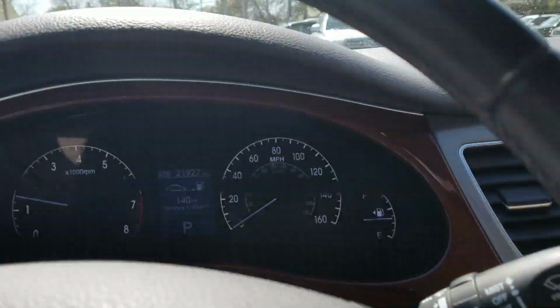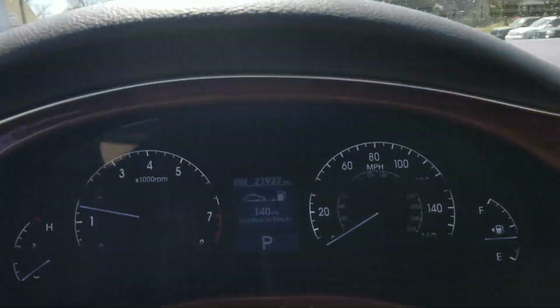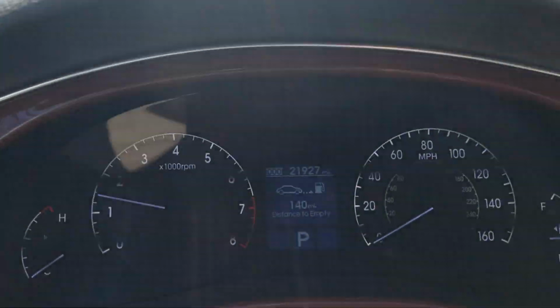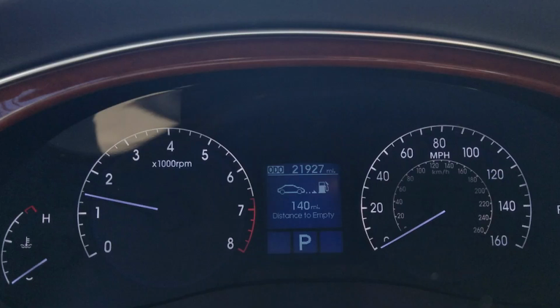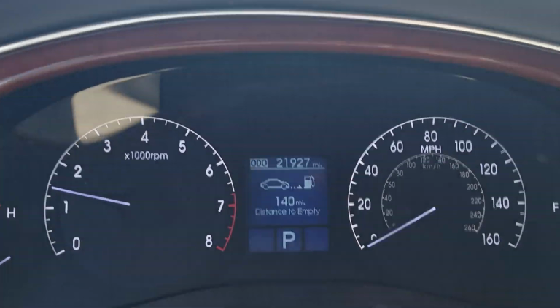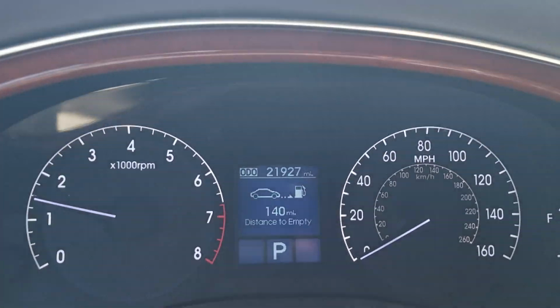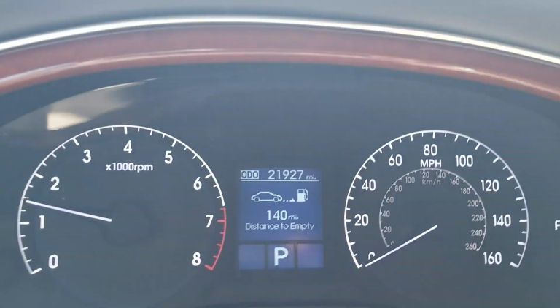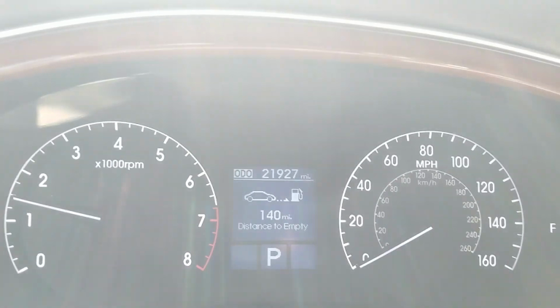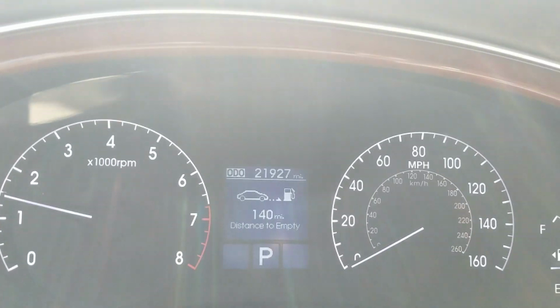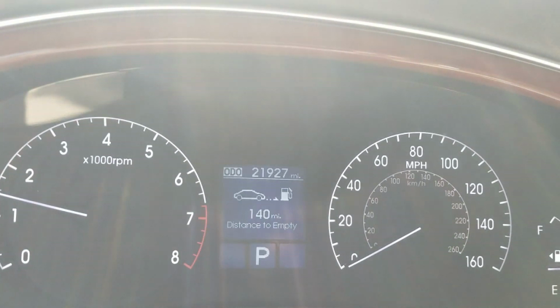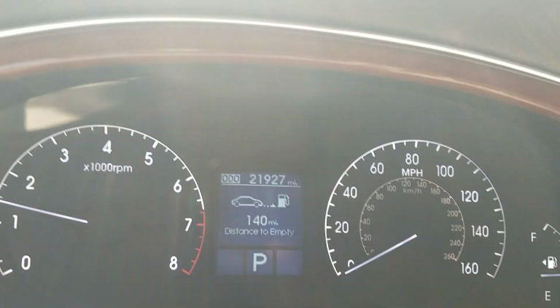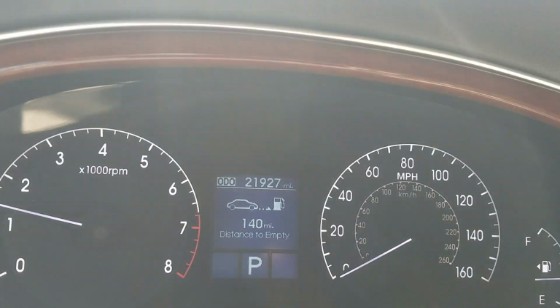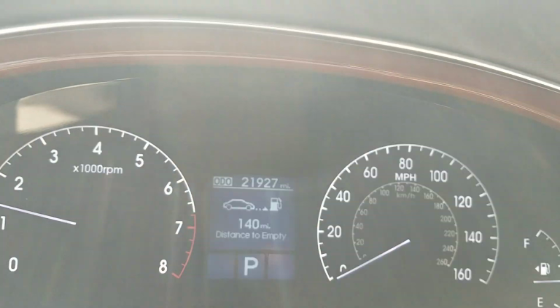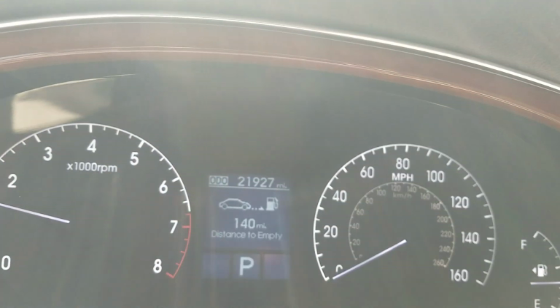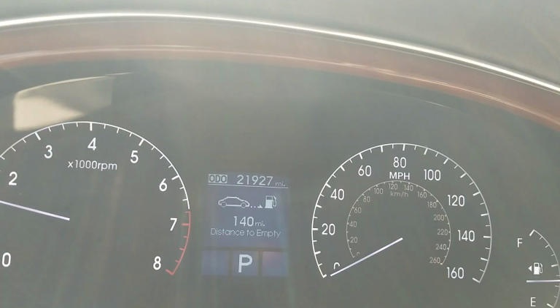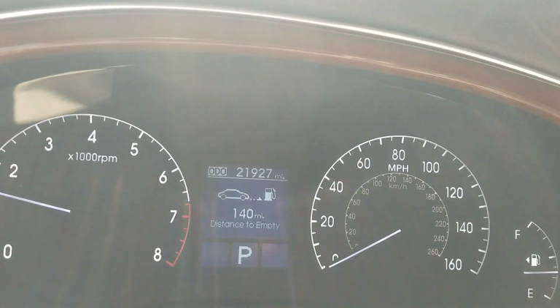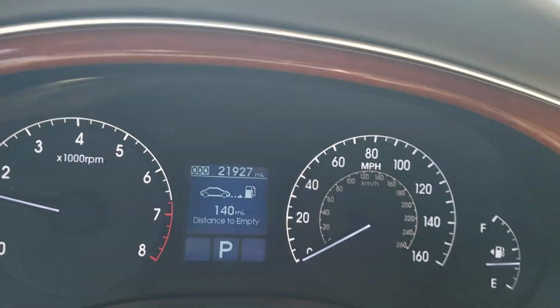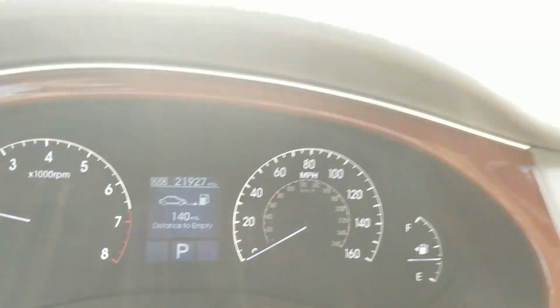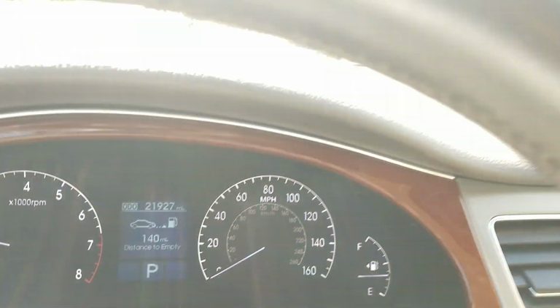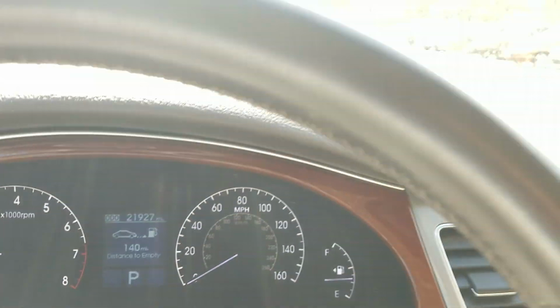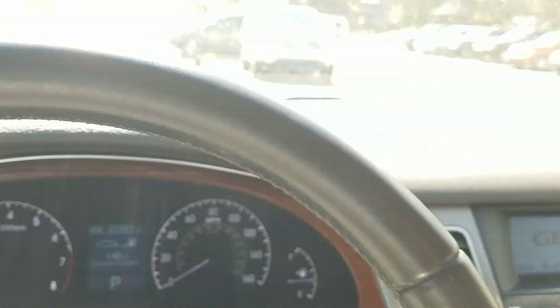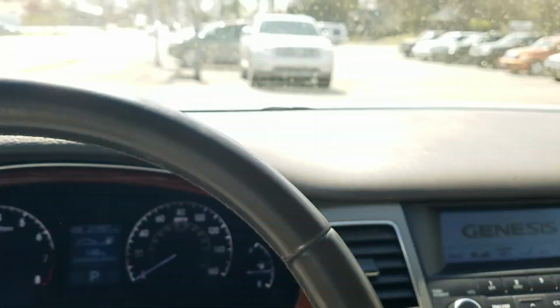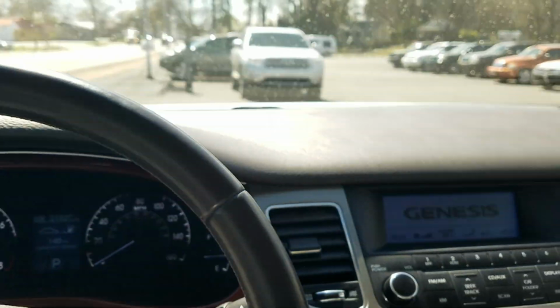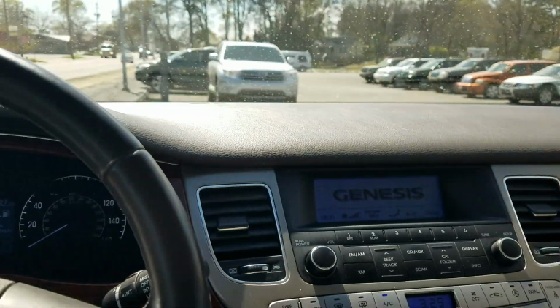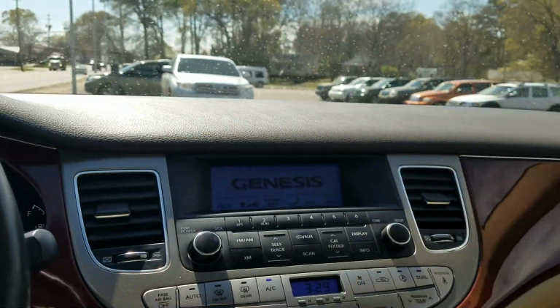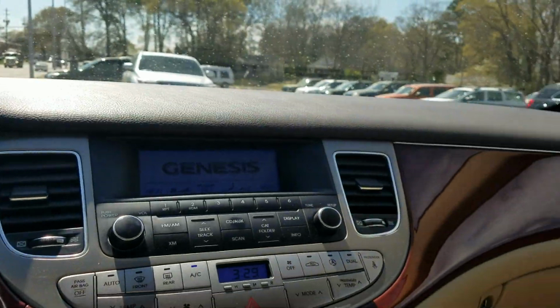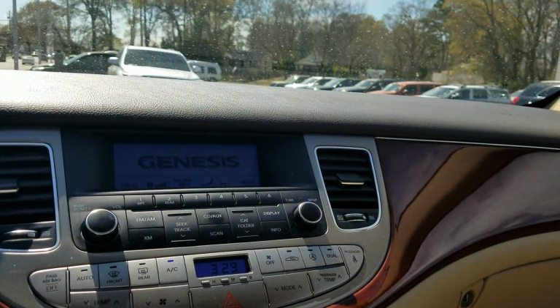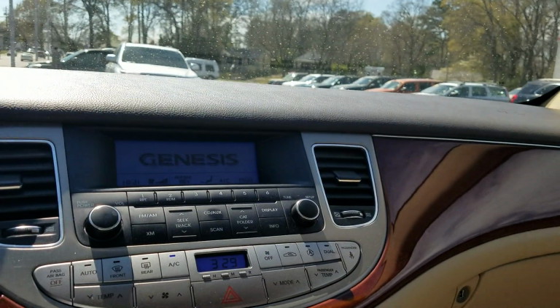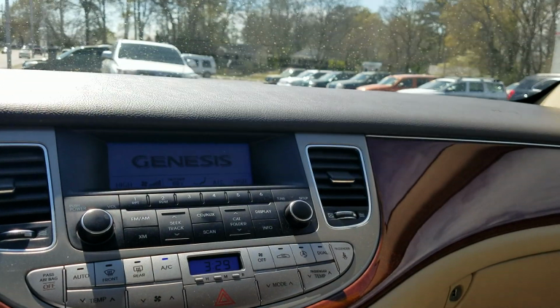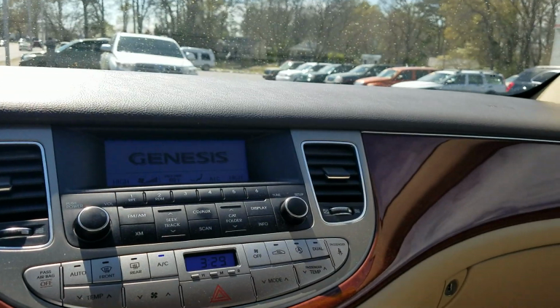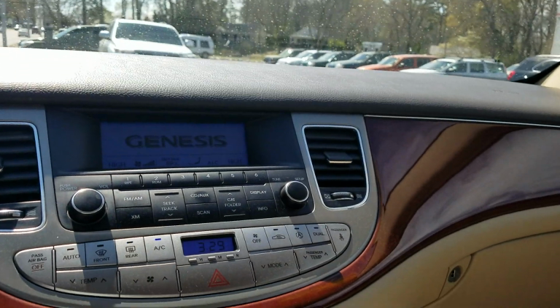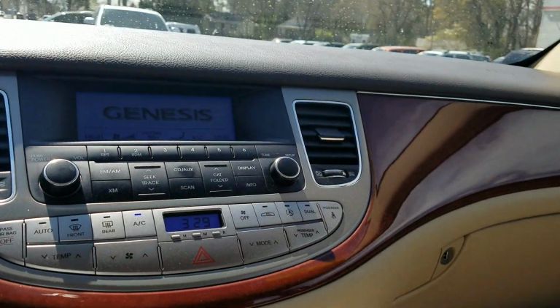It only has 21,297 miles. The car is like brand new.